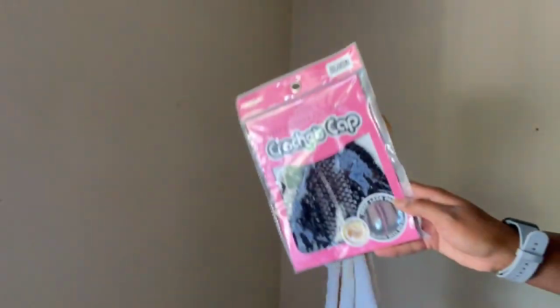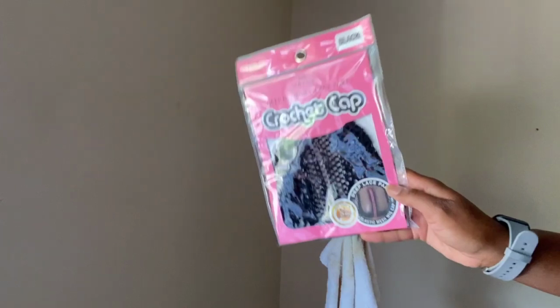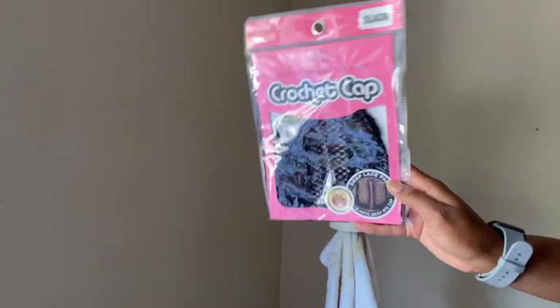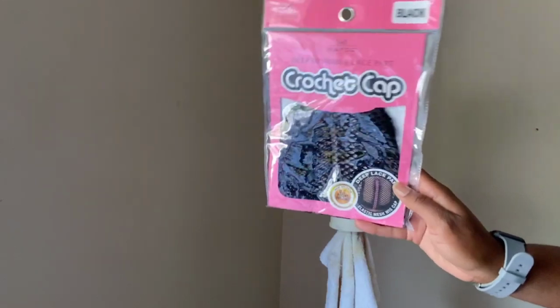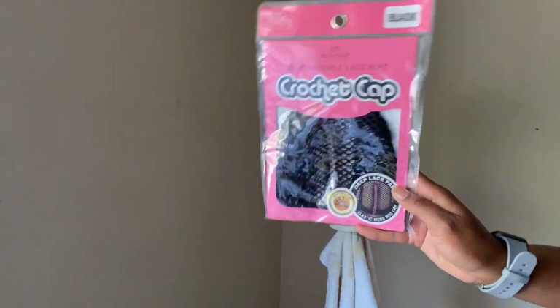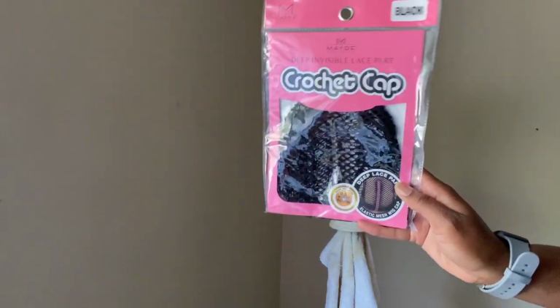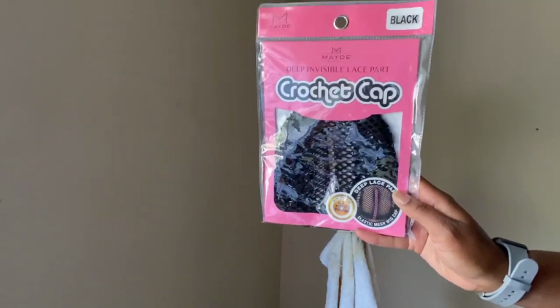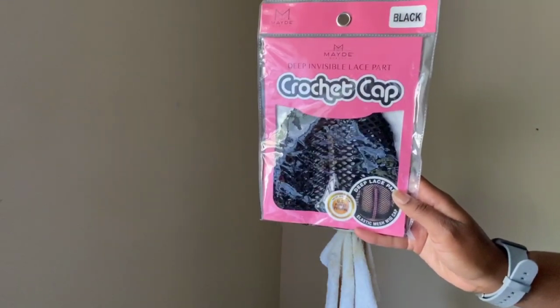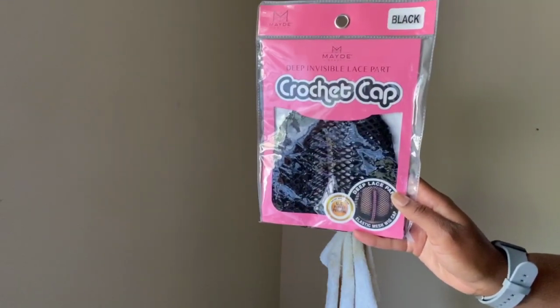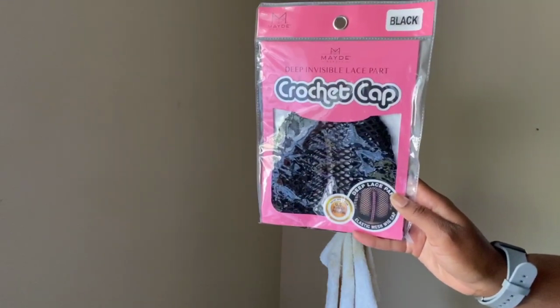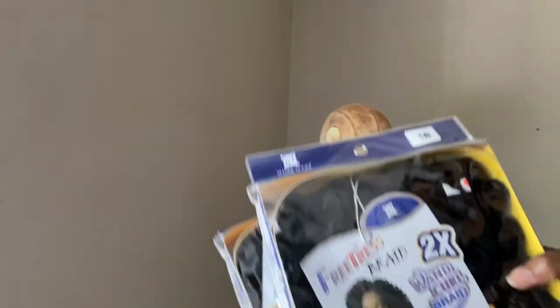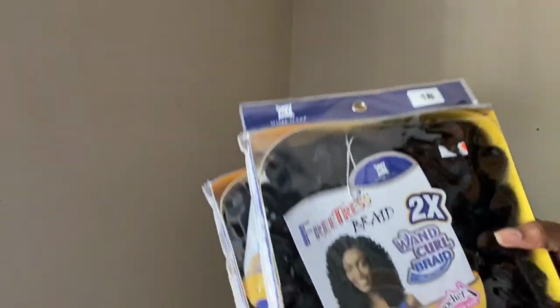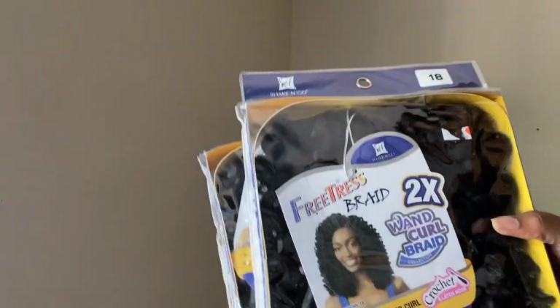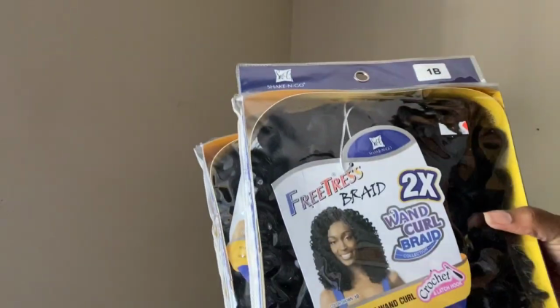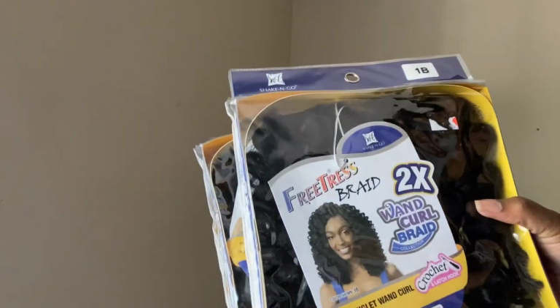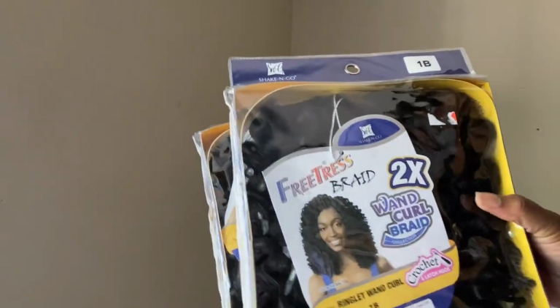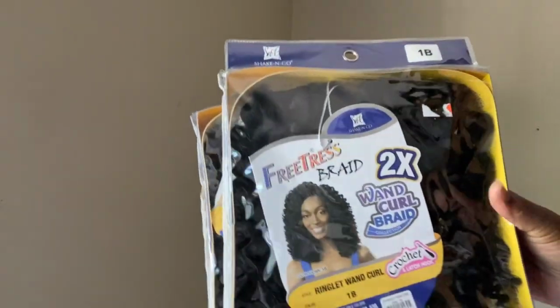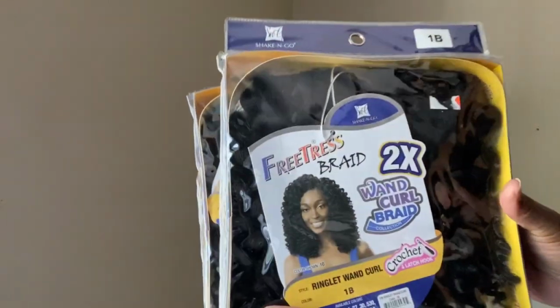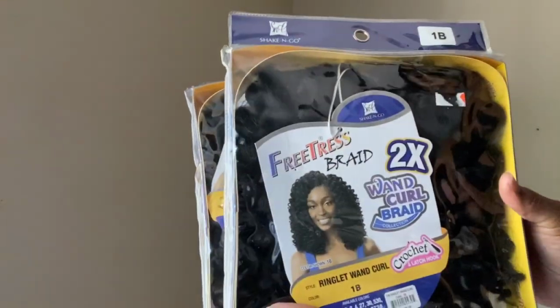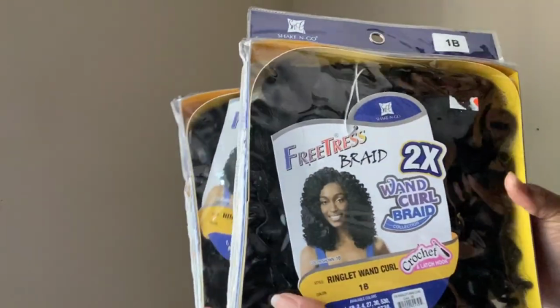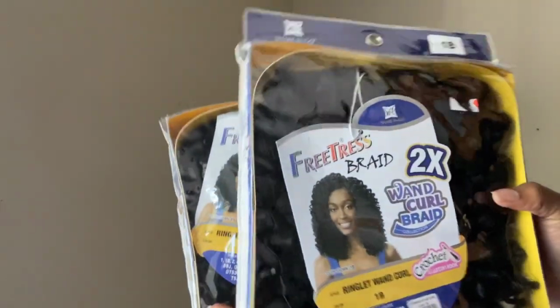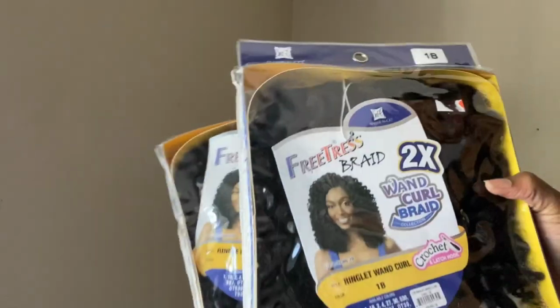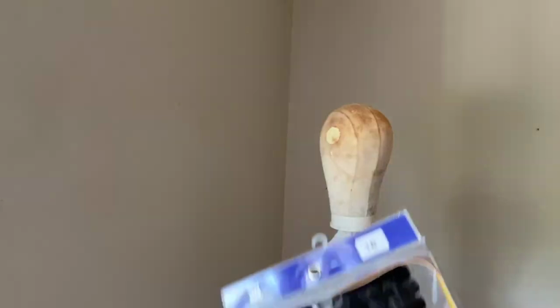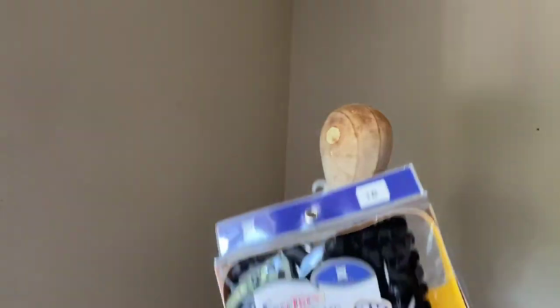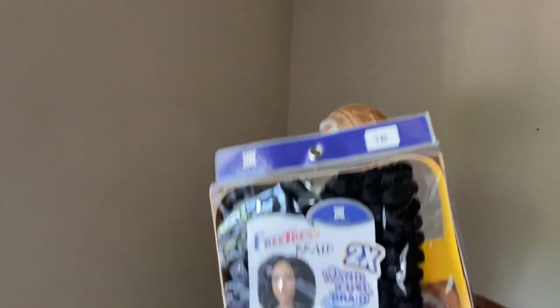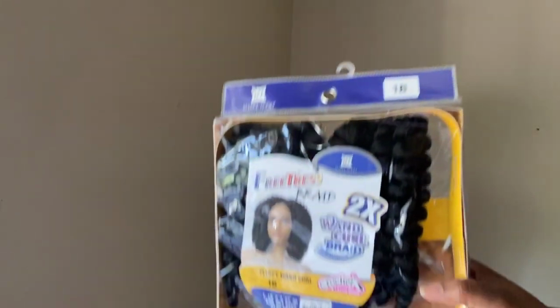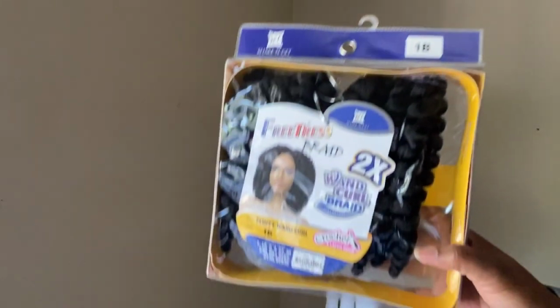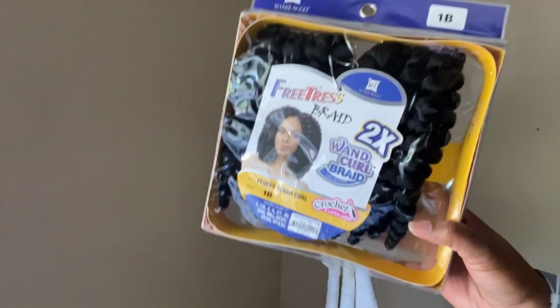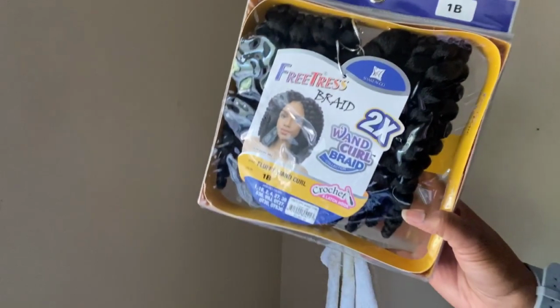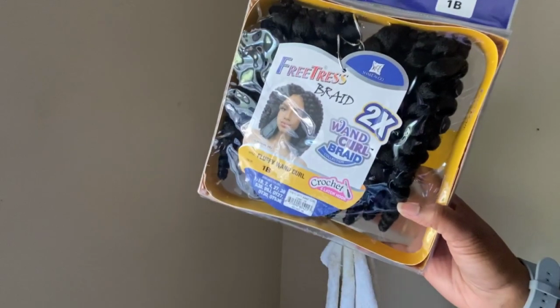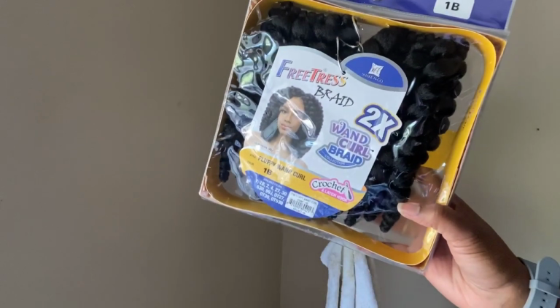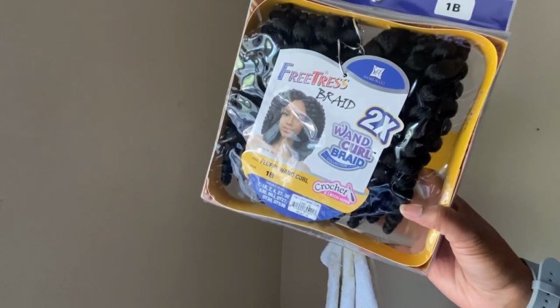Alright guys, so let's go ahead and get into it. These are the products you'll need. I will leave them down below.